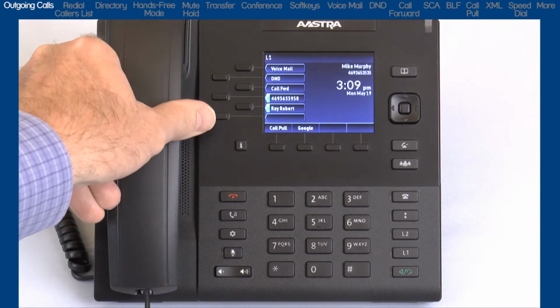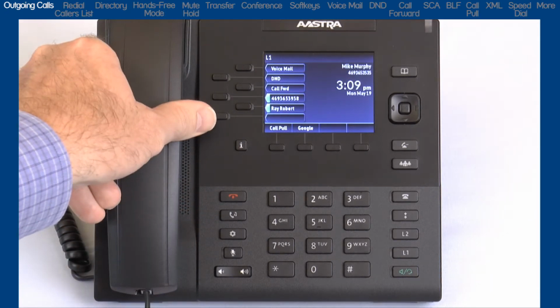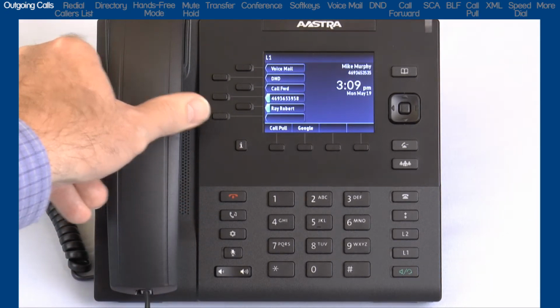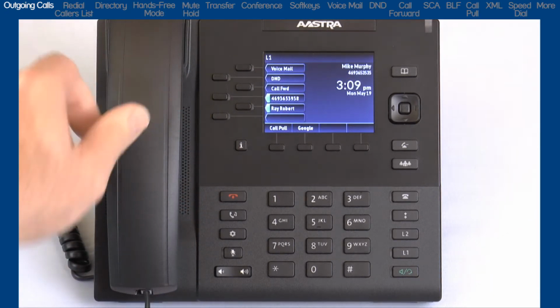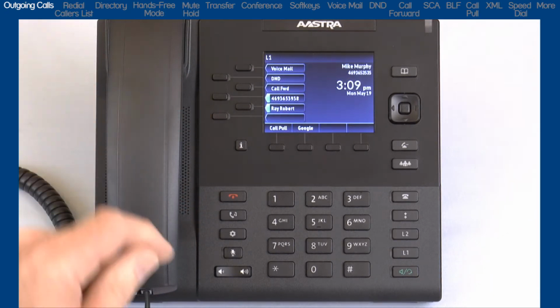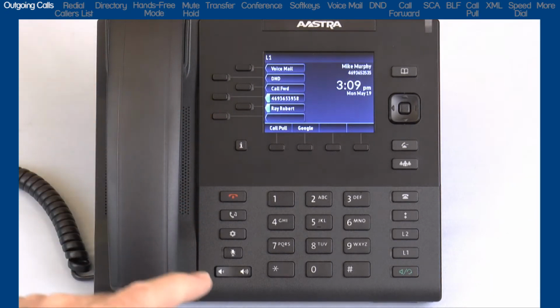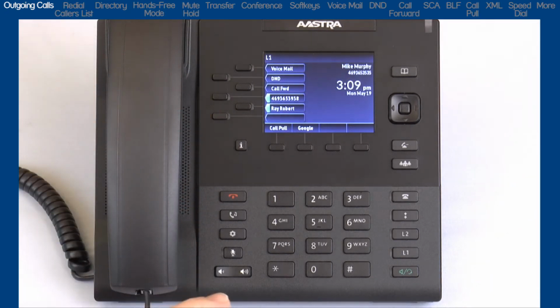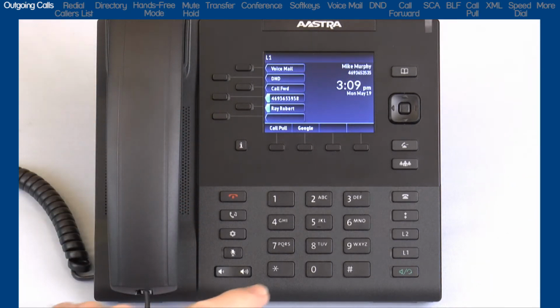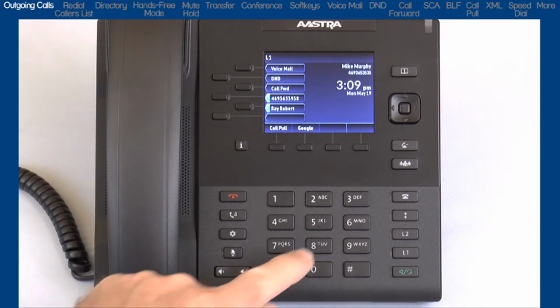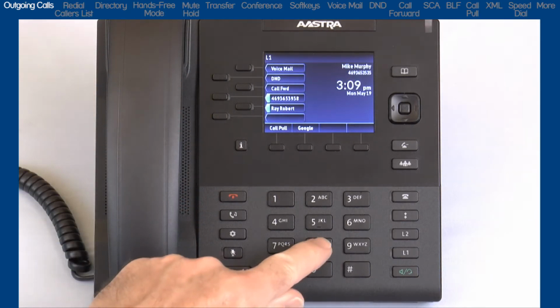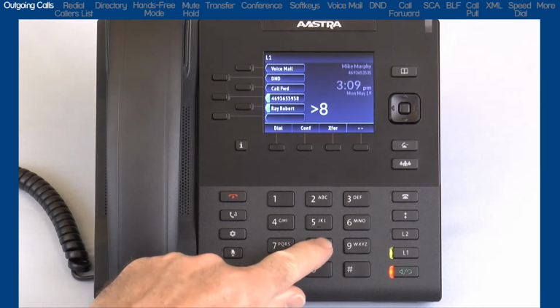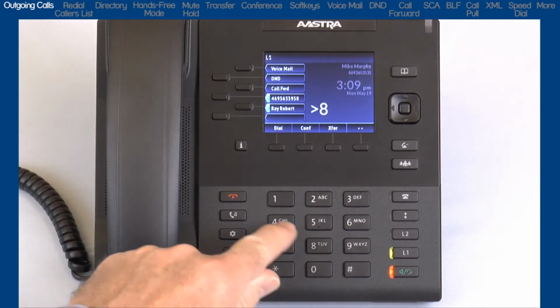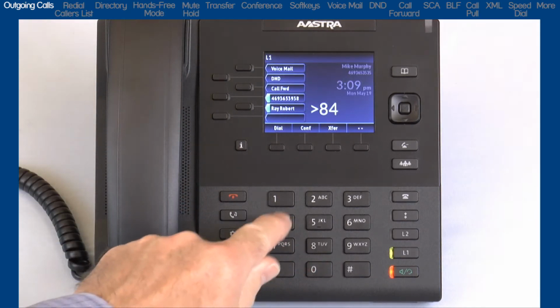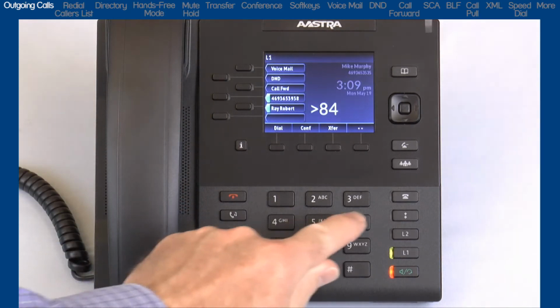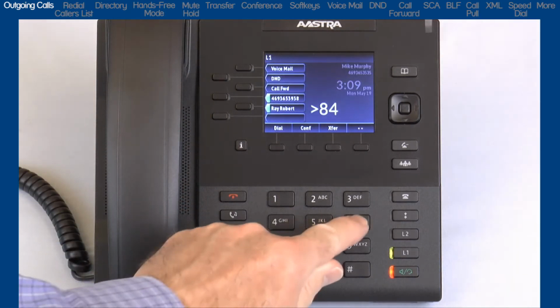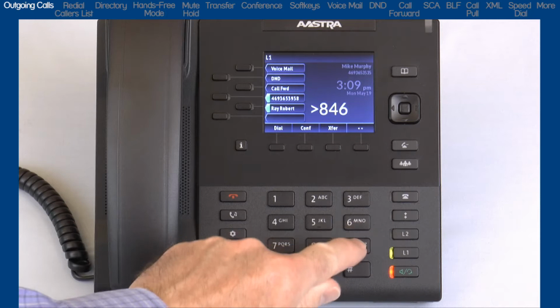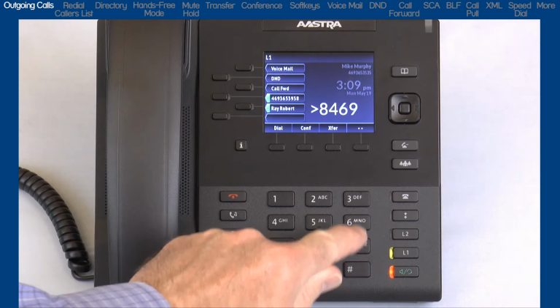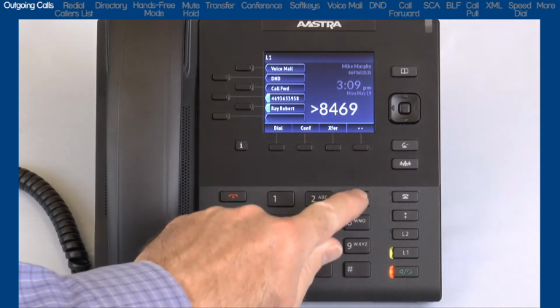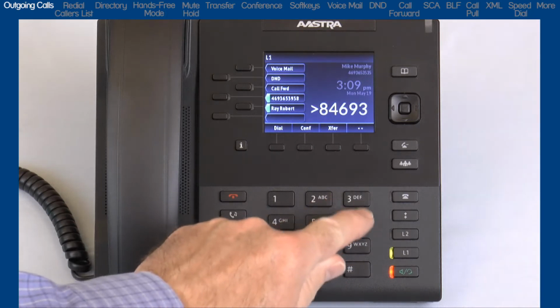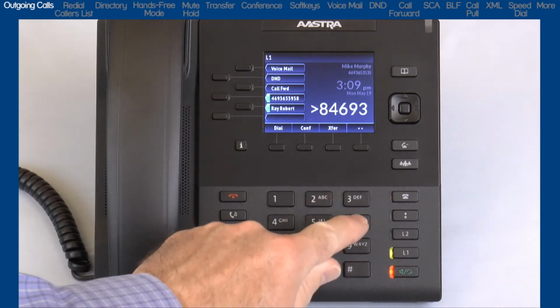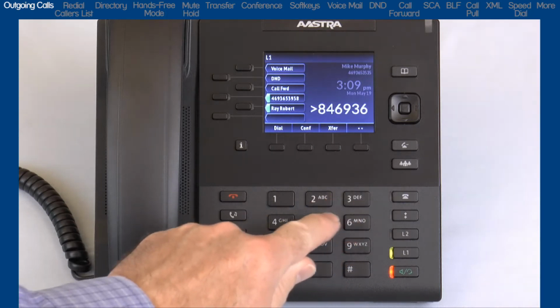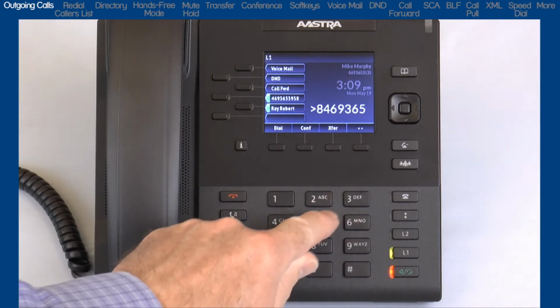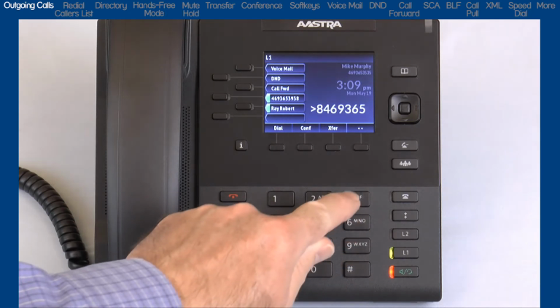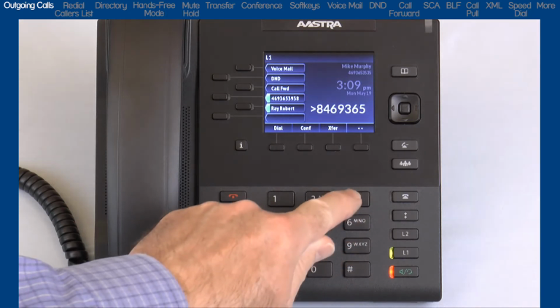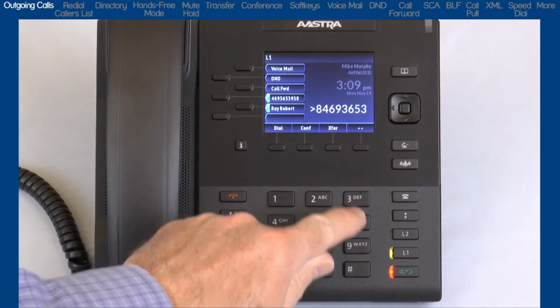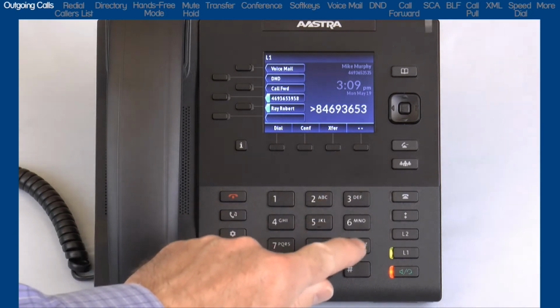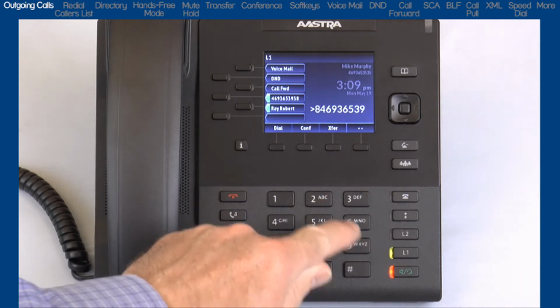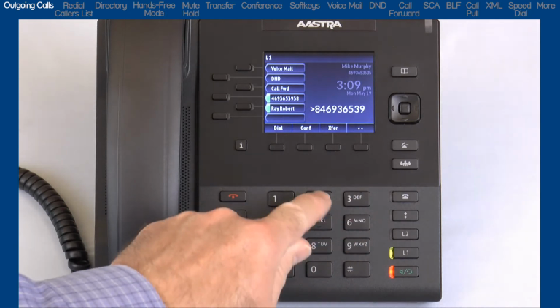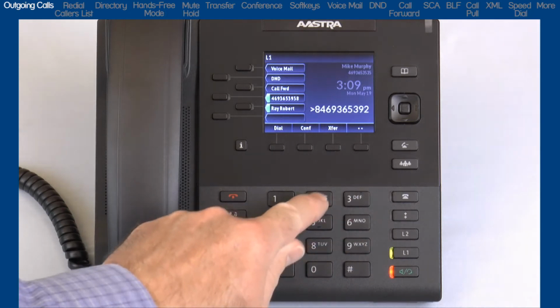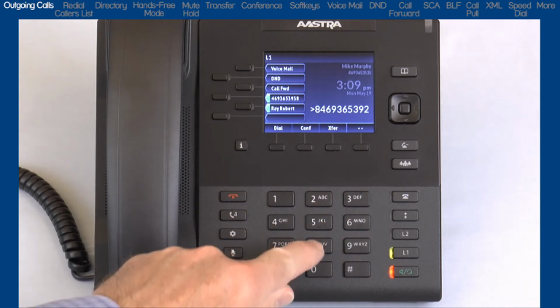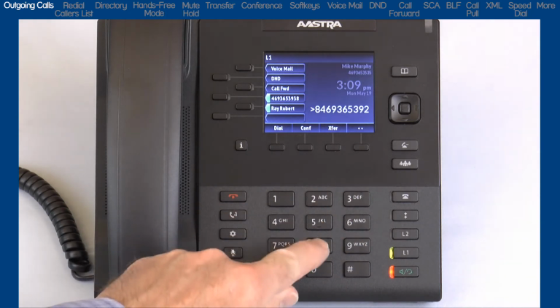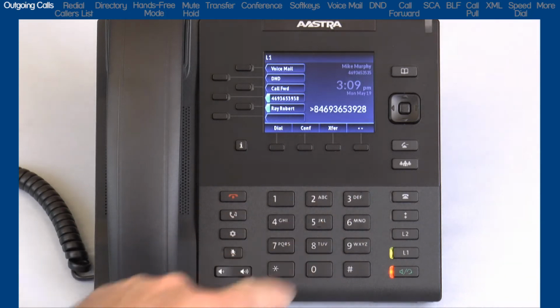Or, with Live Dial Pad turned on, you can simply dial the number and automatically use the hands-free function.